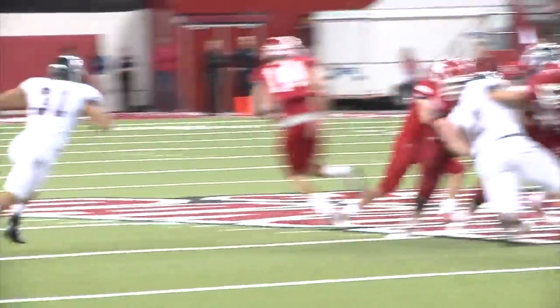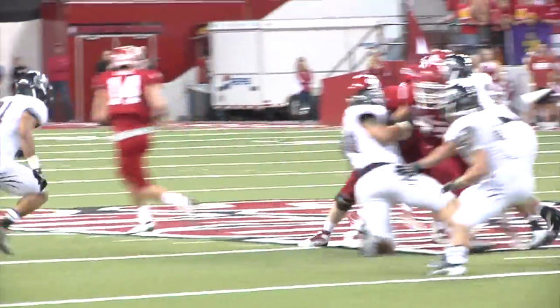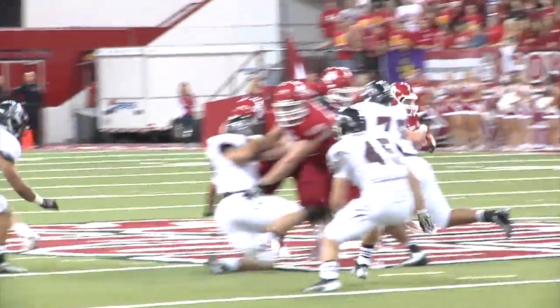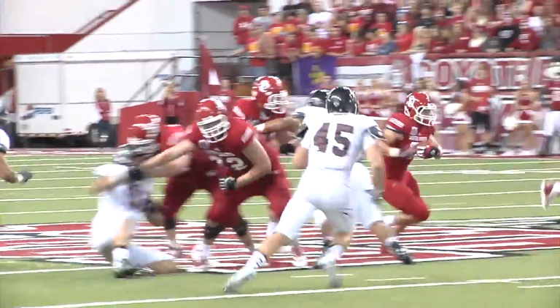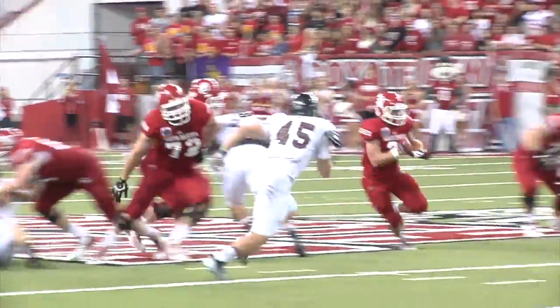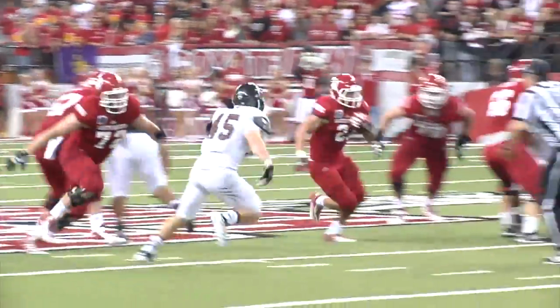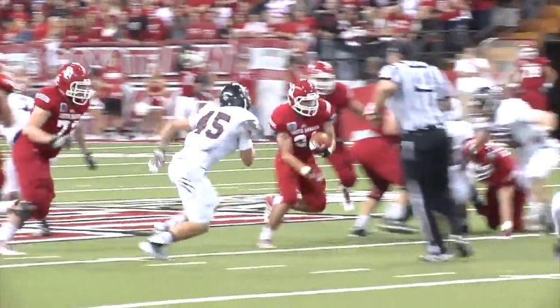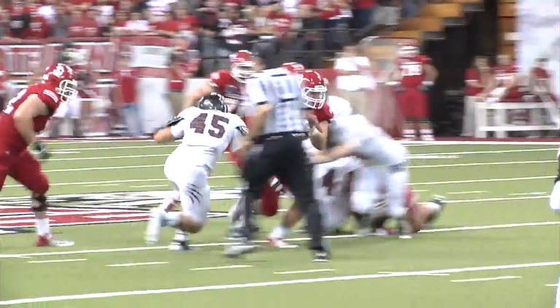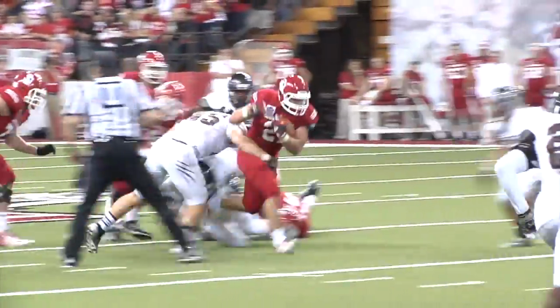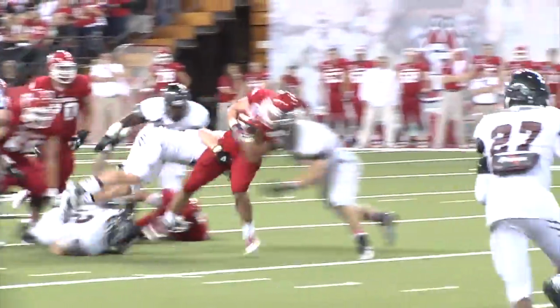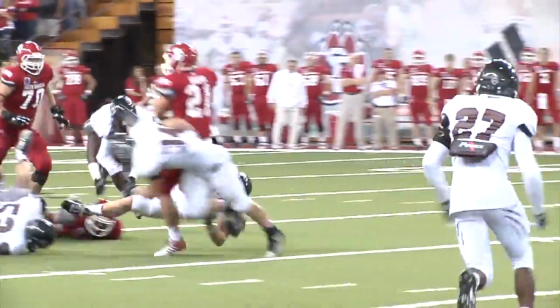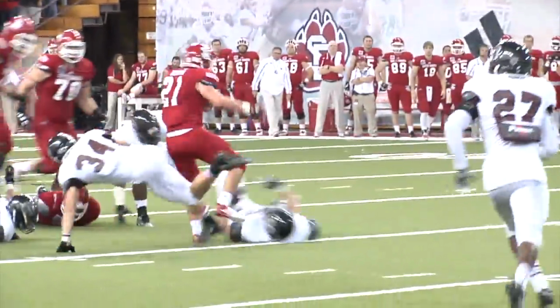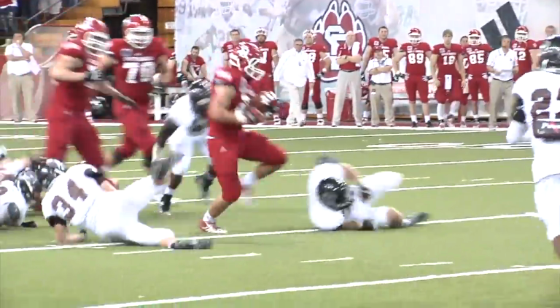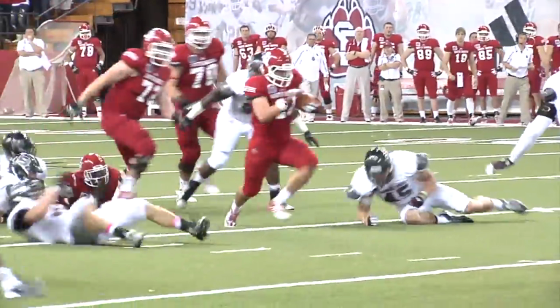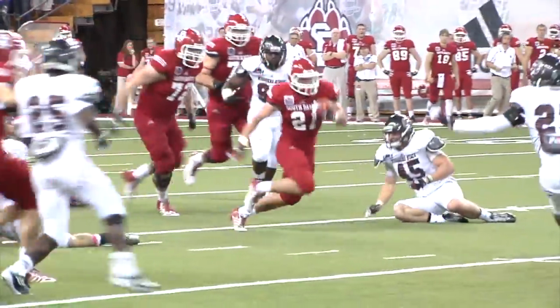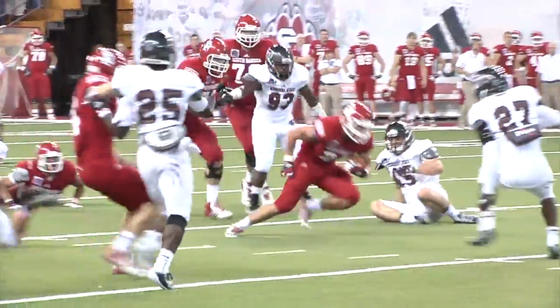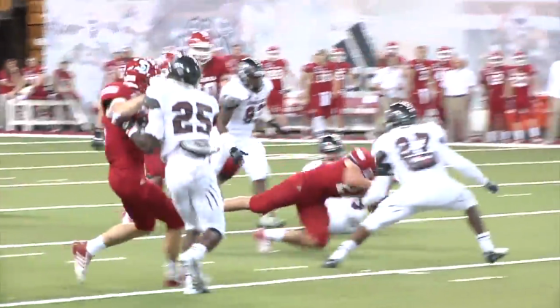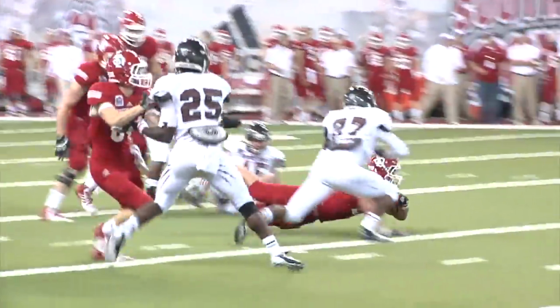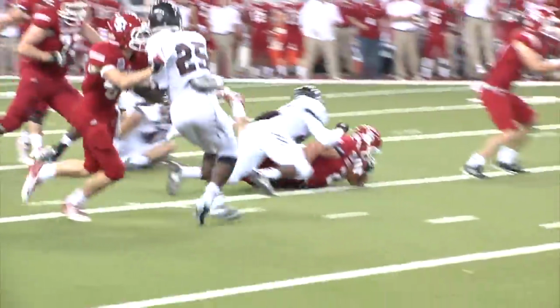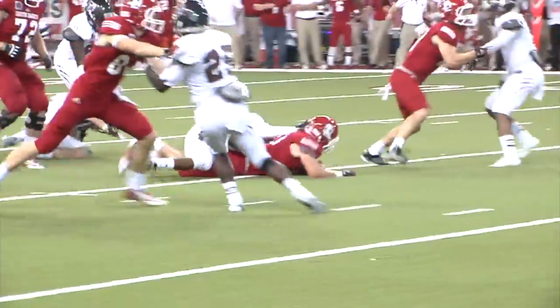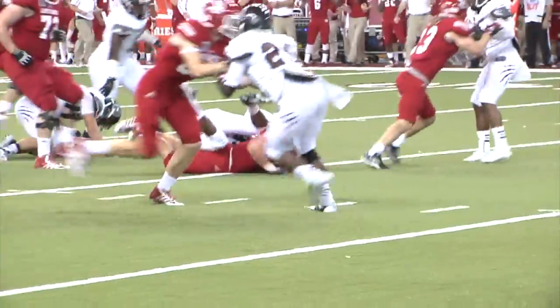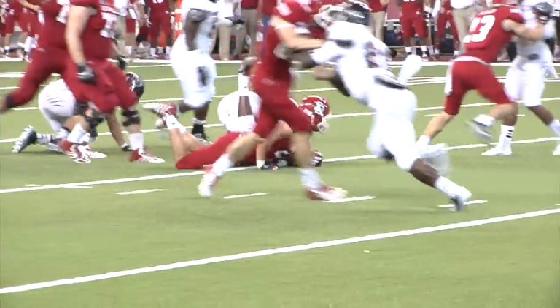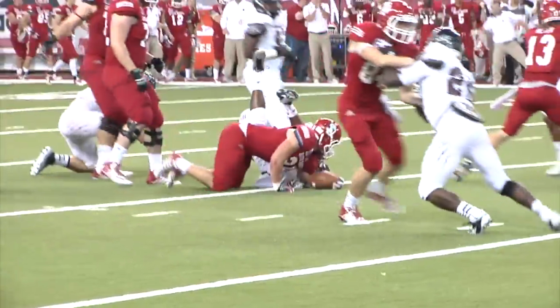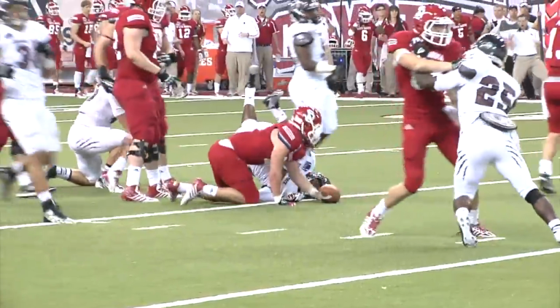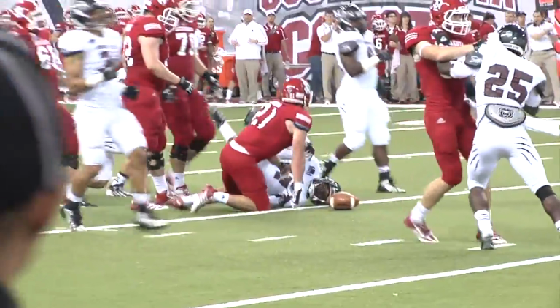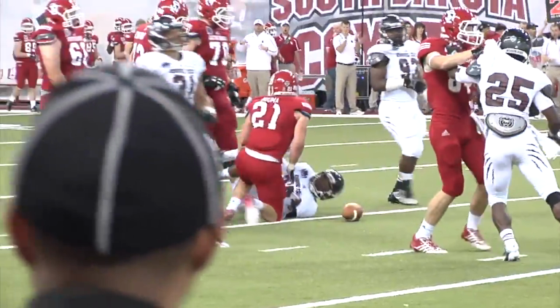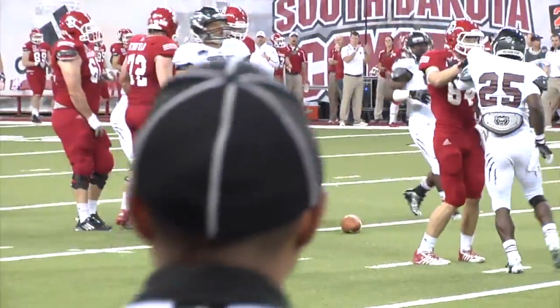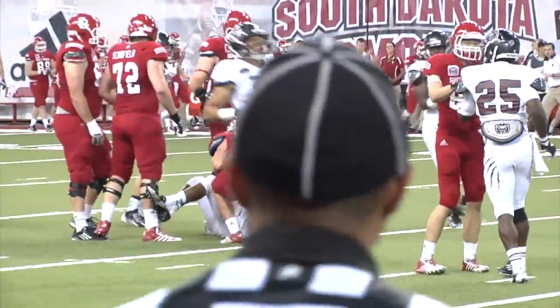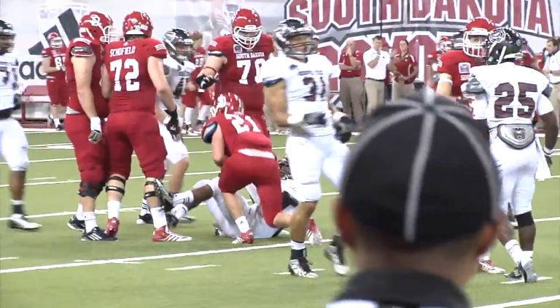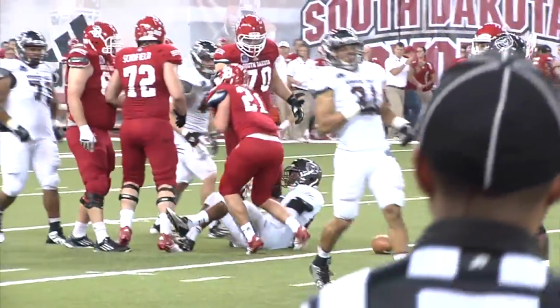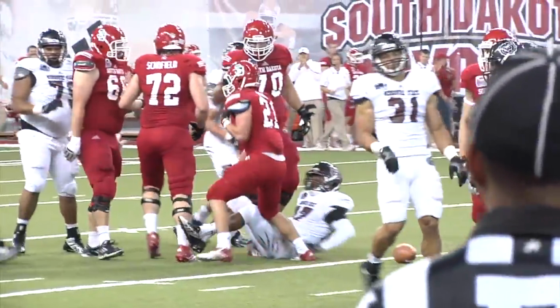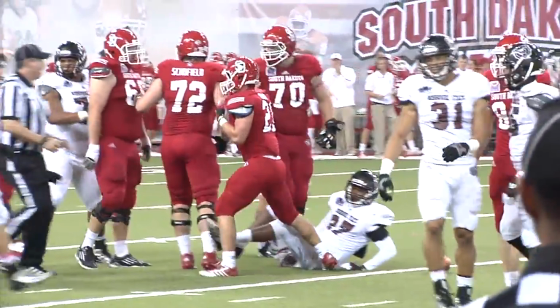Here's the handoff inside — Bauma, big hole, first down. Still on his feet as he dives toward the 30 yard line.